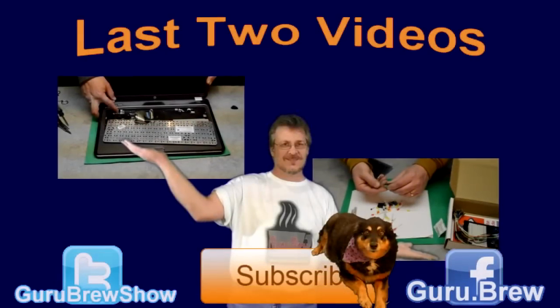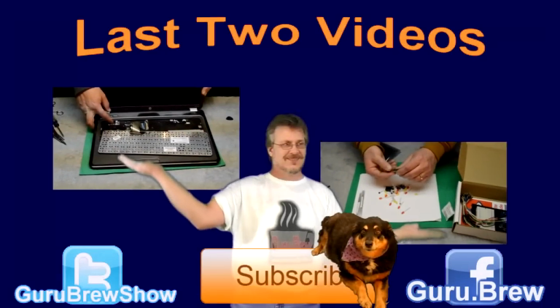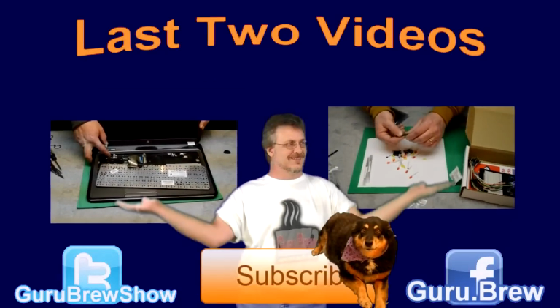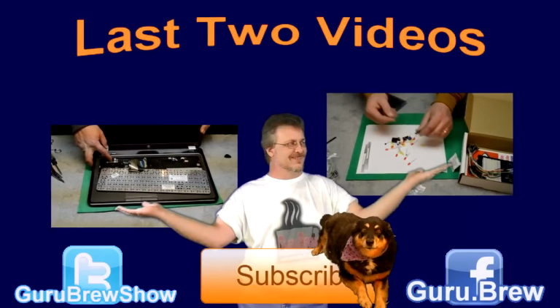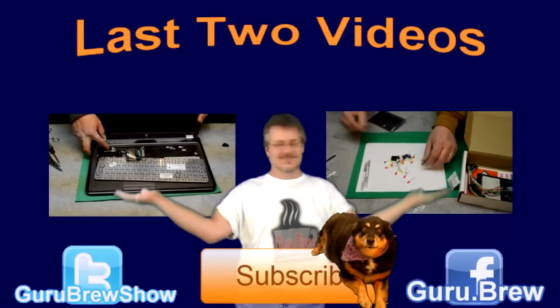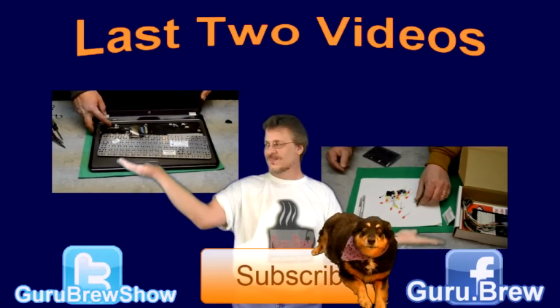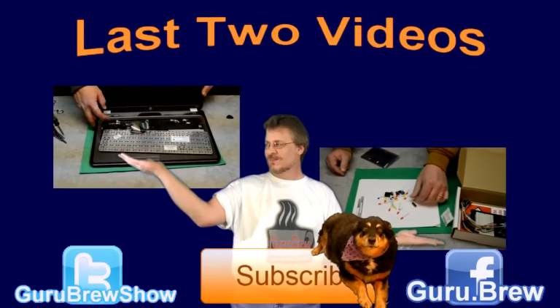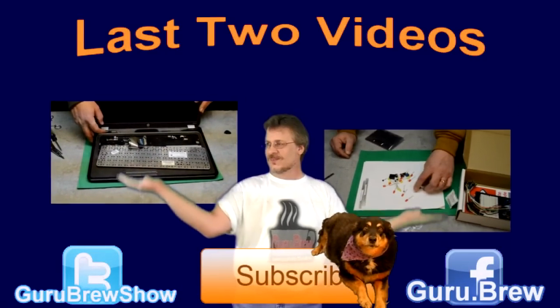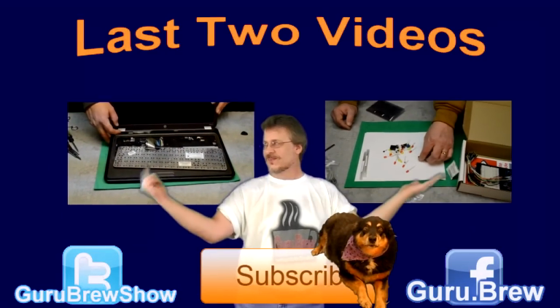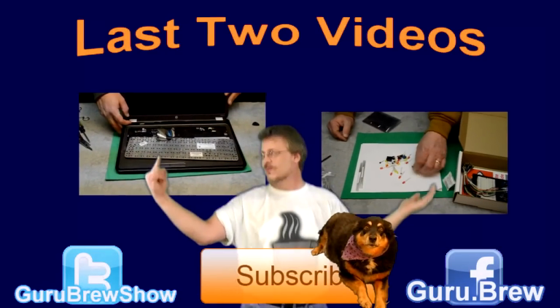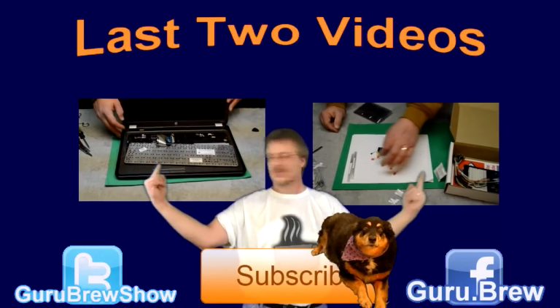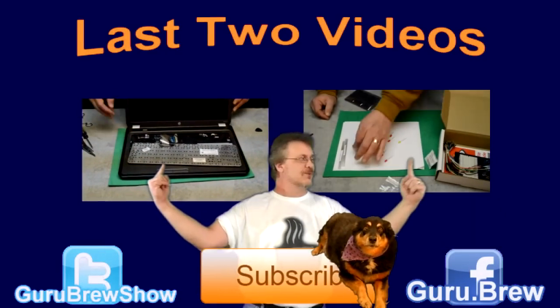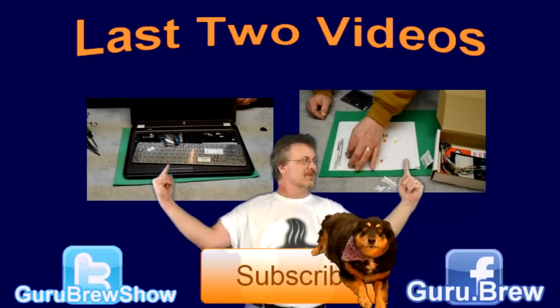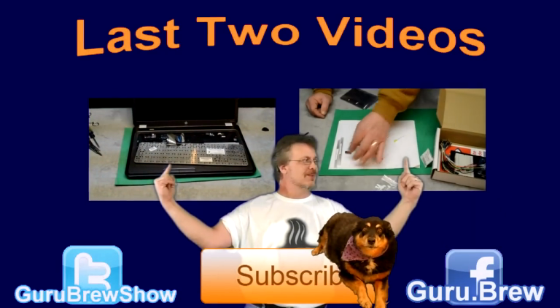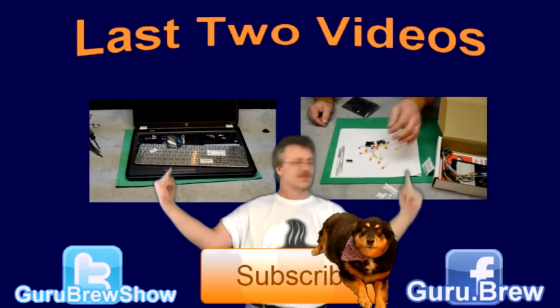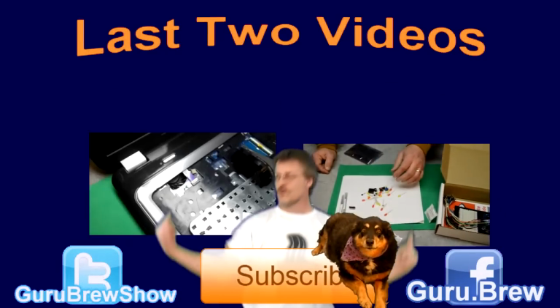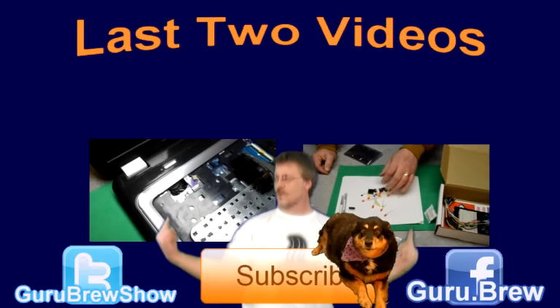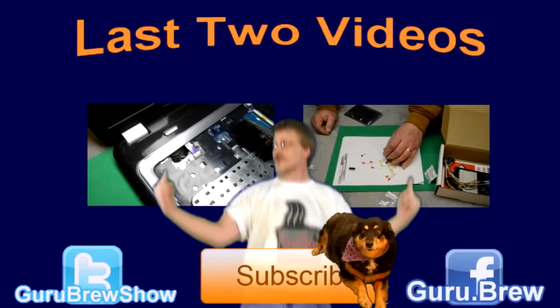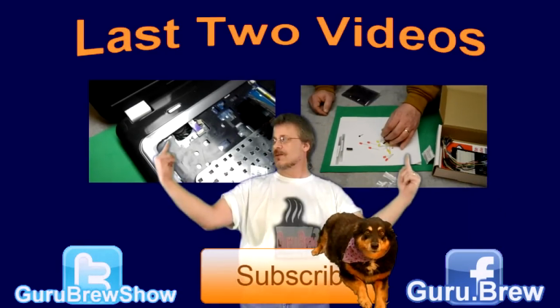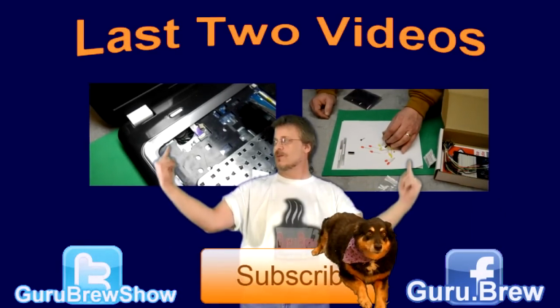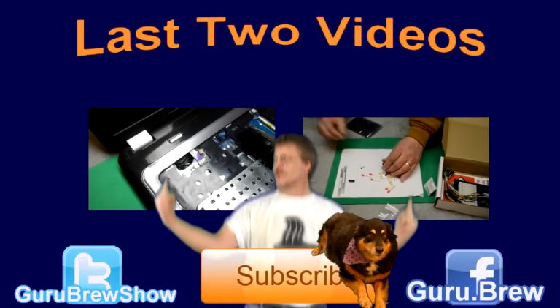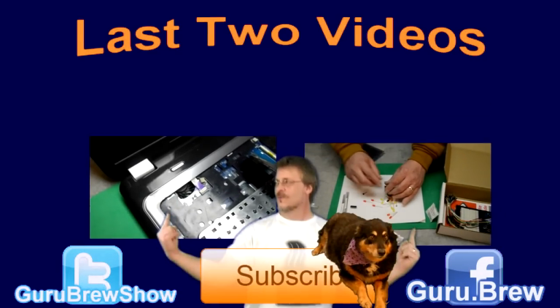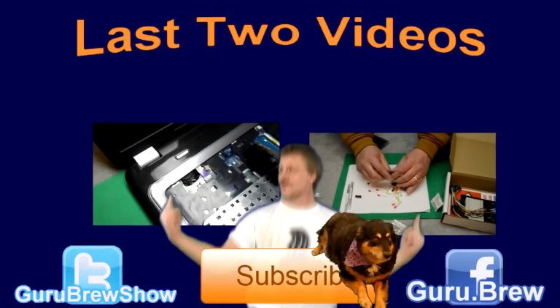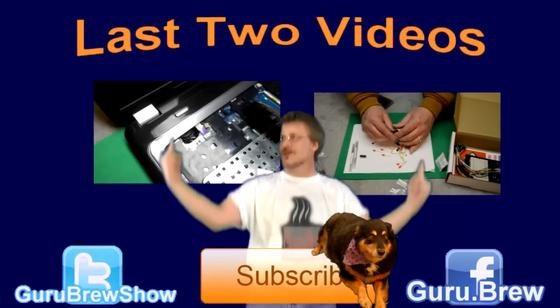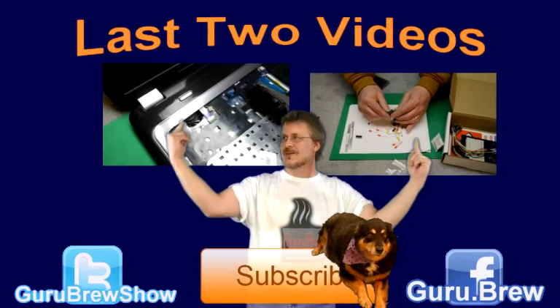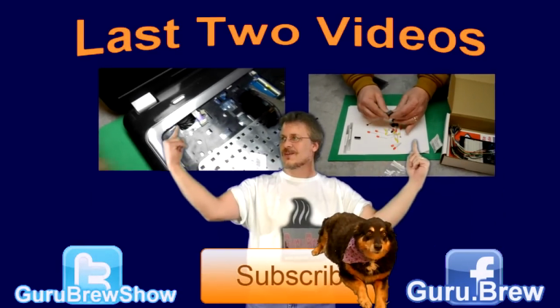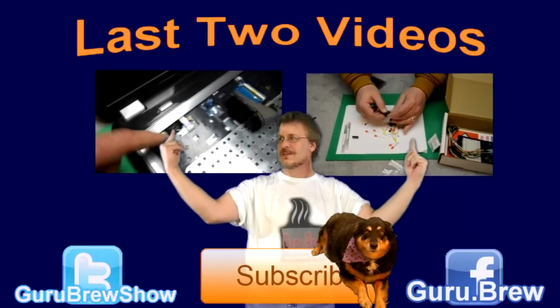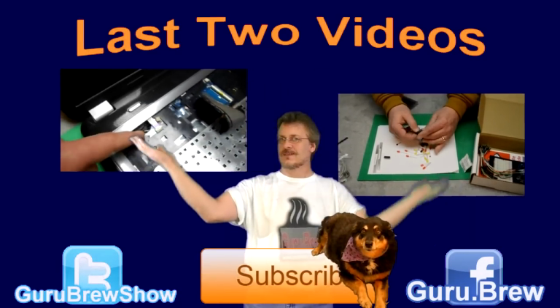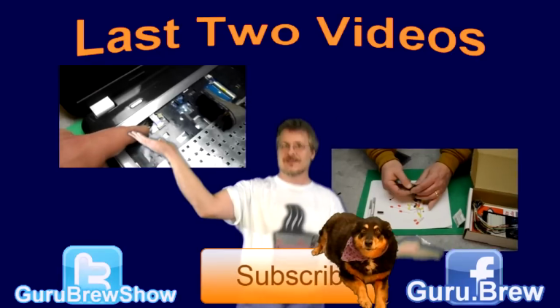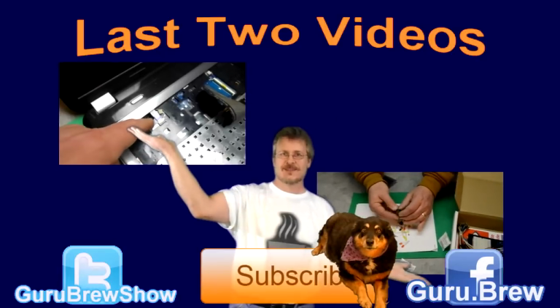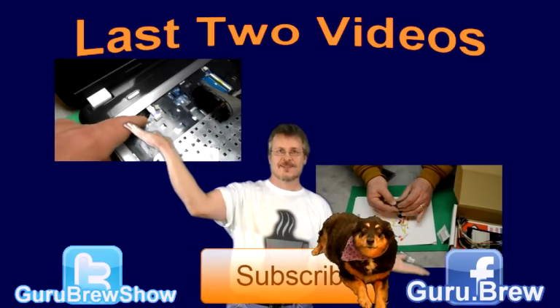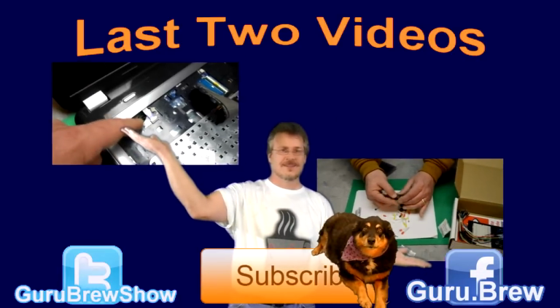Hey guys, this is Steve. Don't forget to subscribe if you like this video, and be sure to rate and comment. See ya.